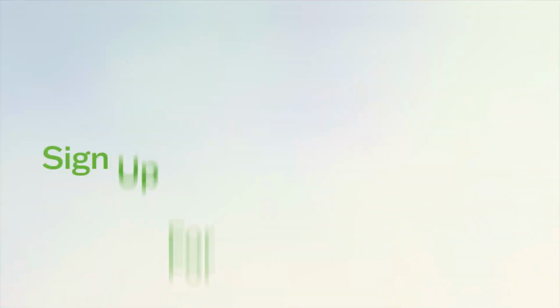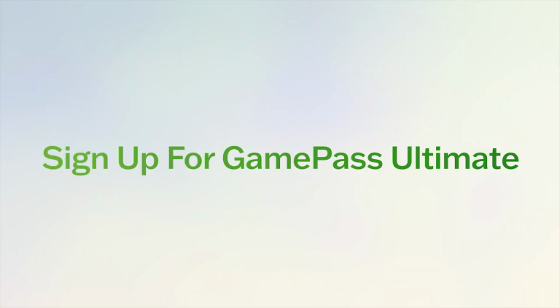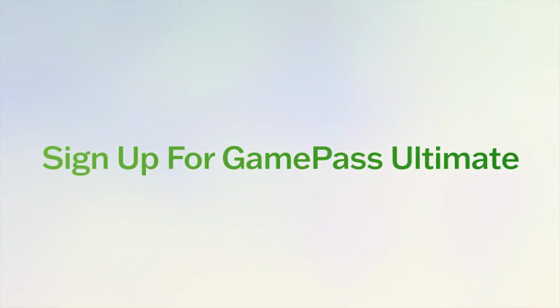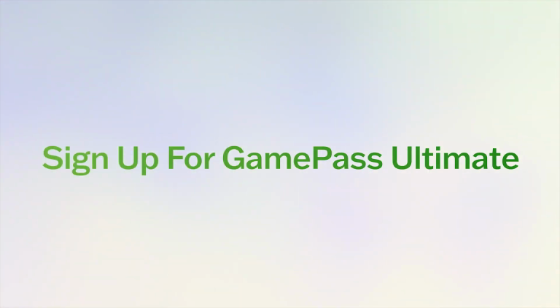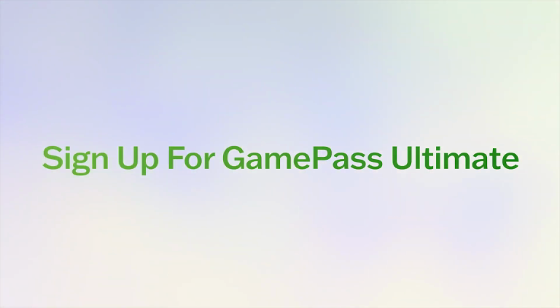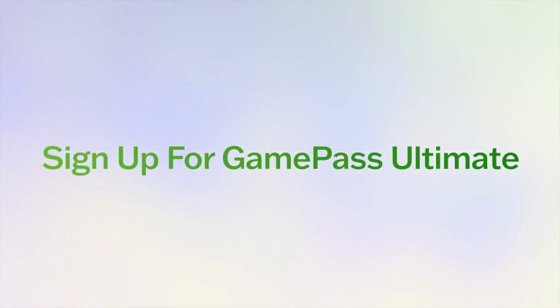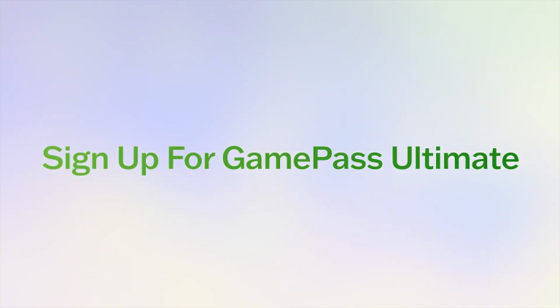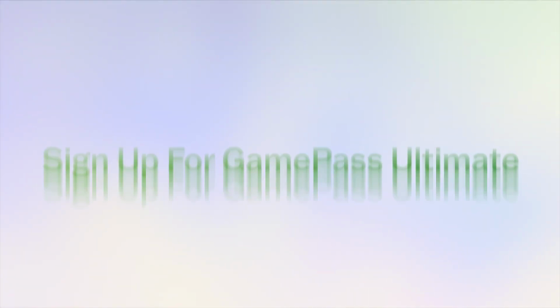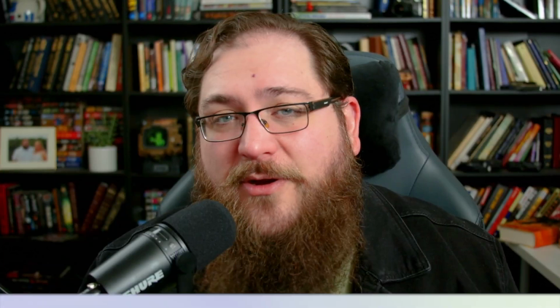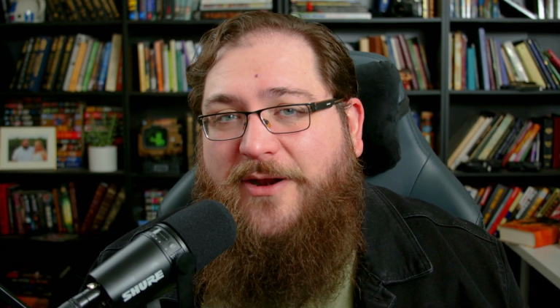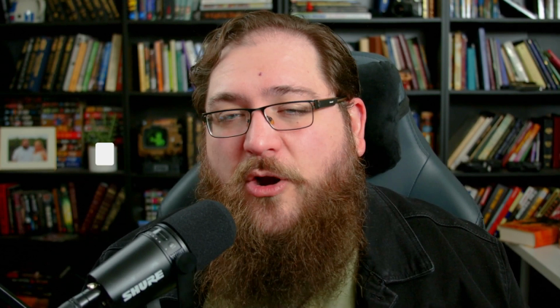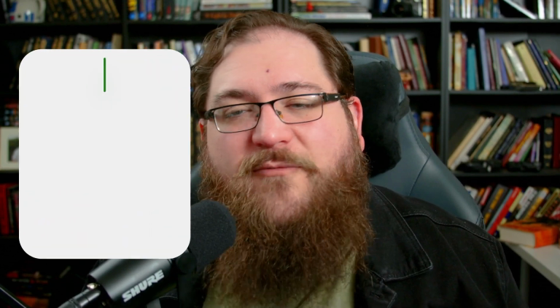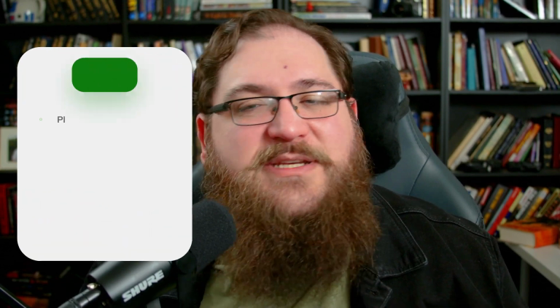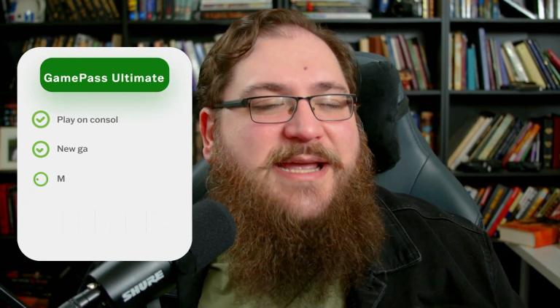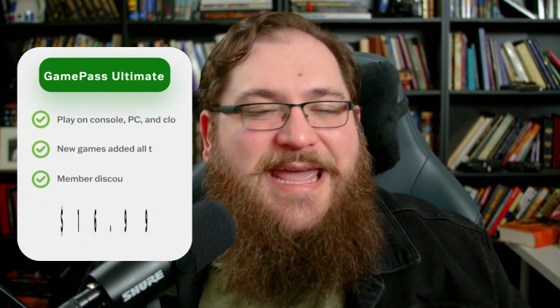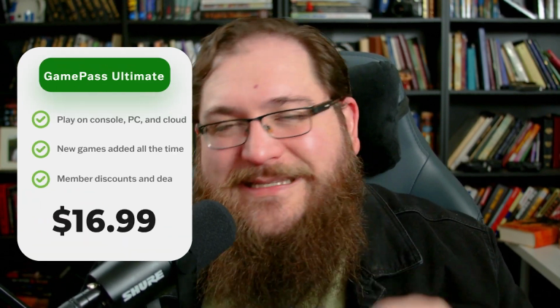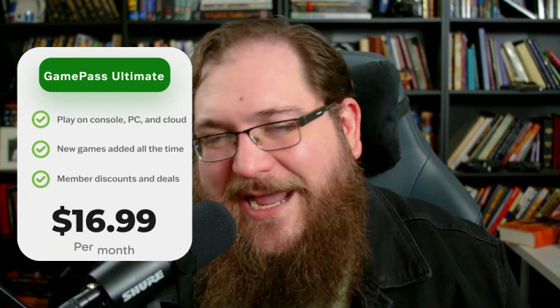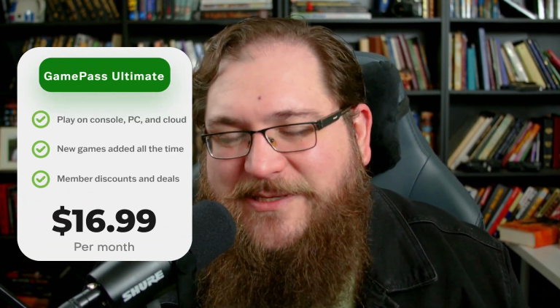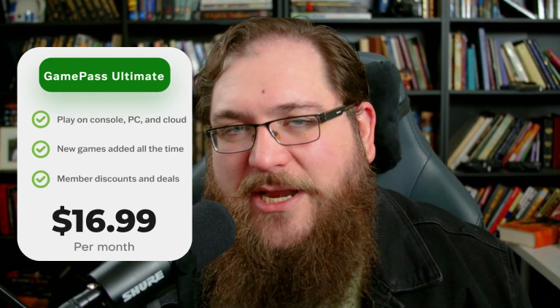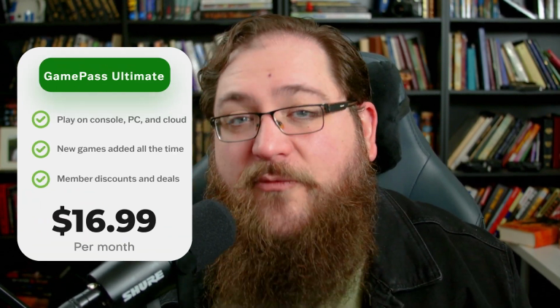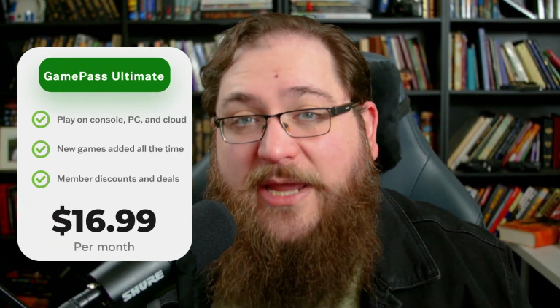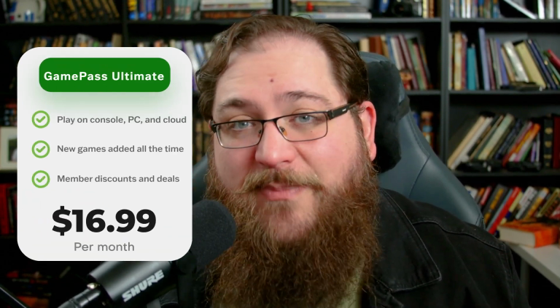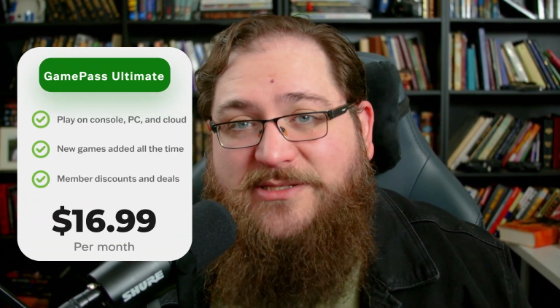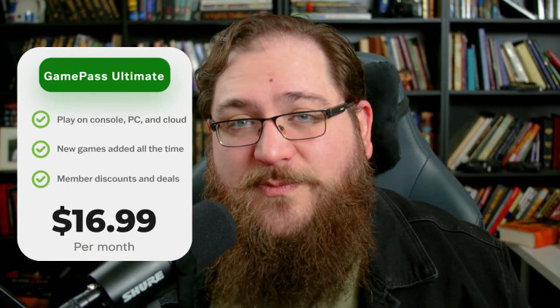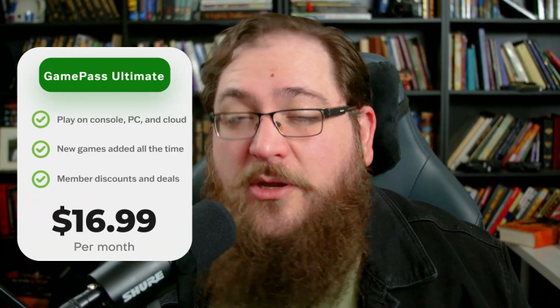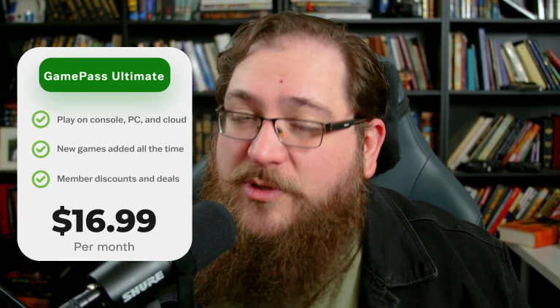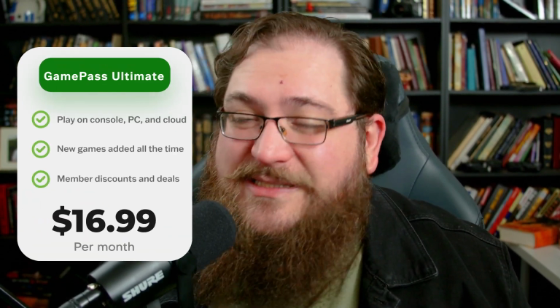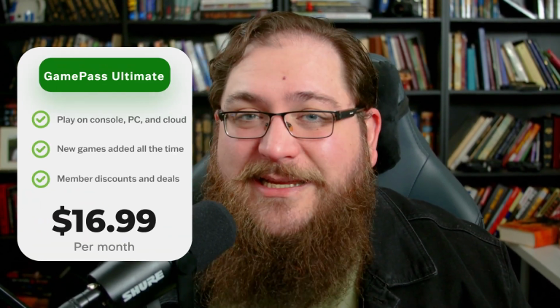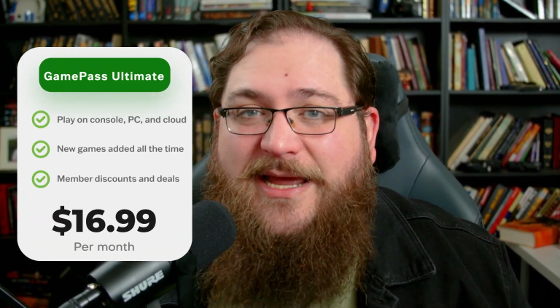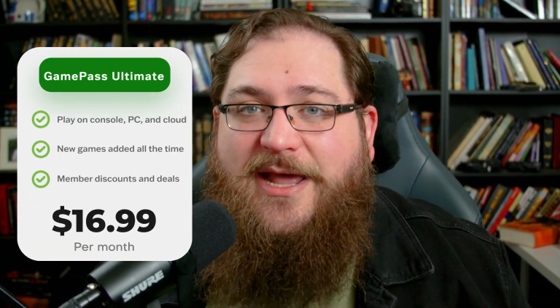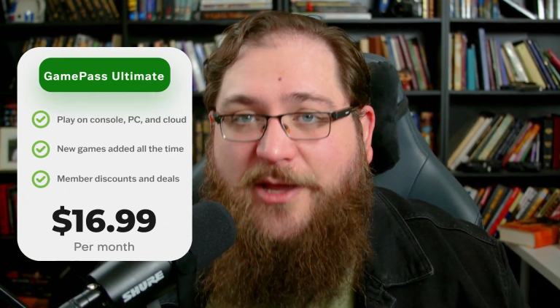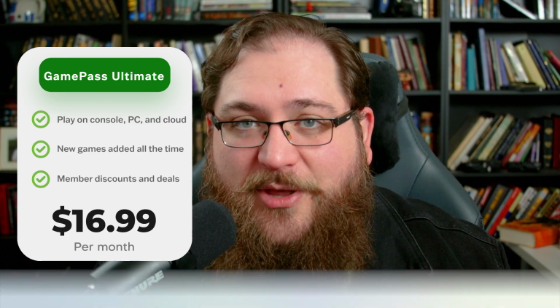Once you confirm that your device and your internet are up for the task, it's time to sign up for Game Pass Ultimate, which is $16.99 a month.